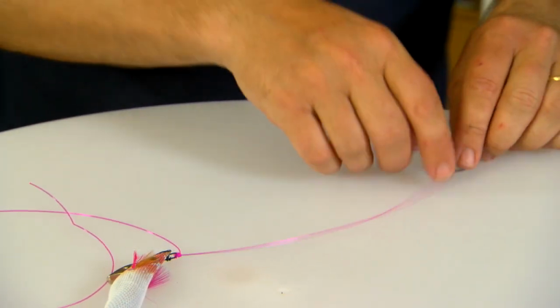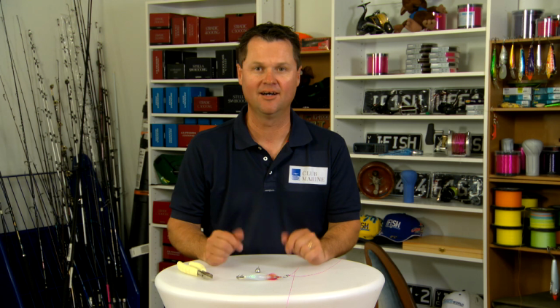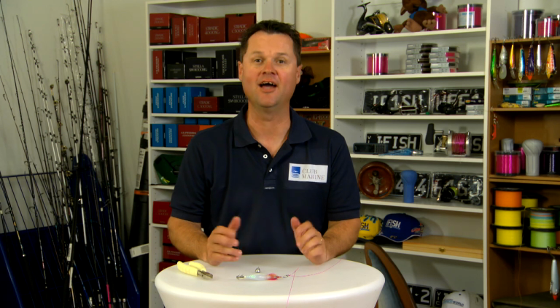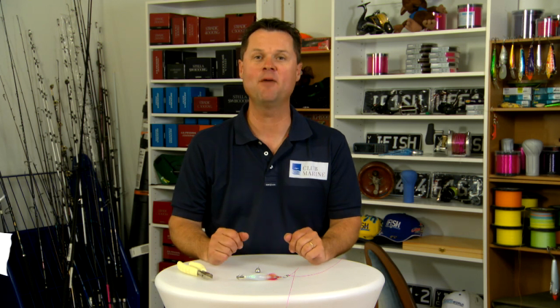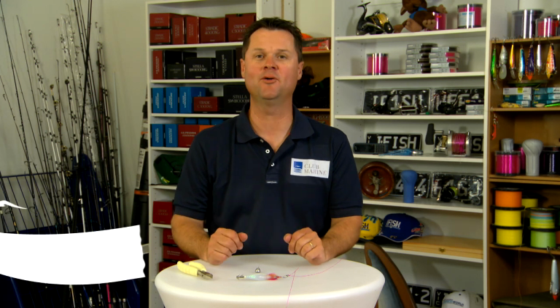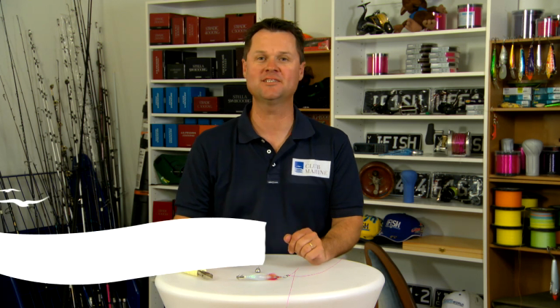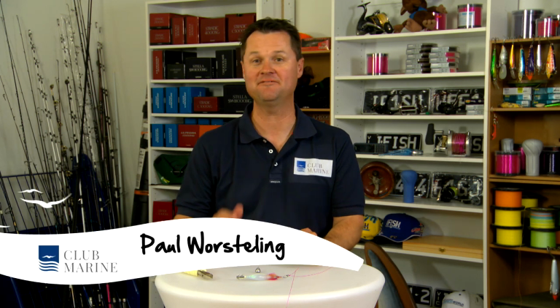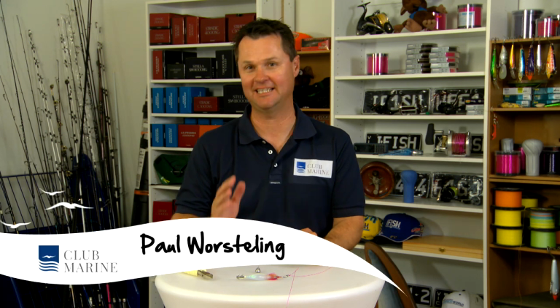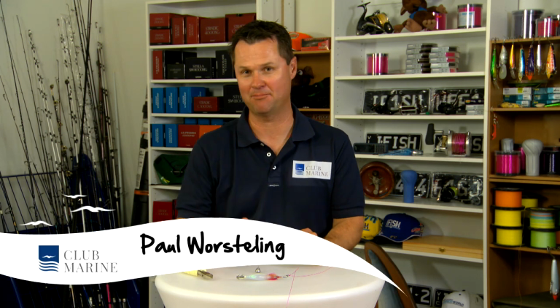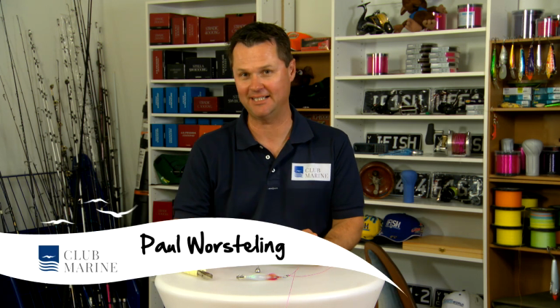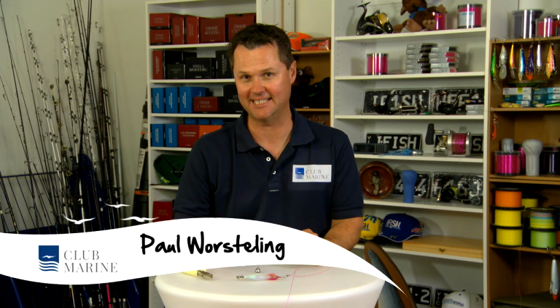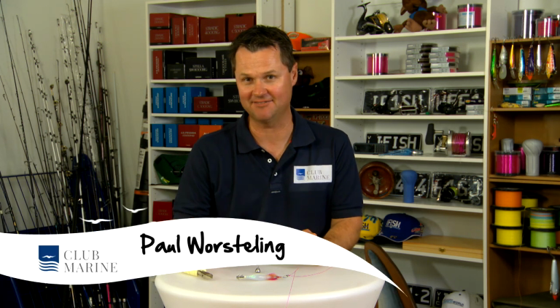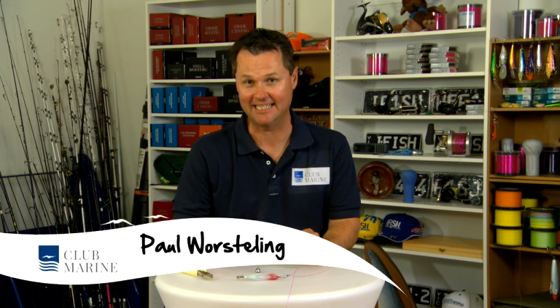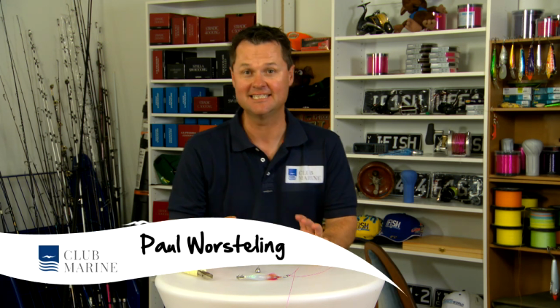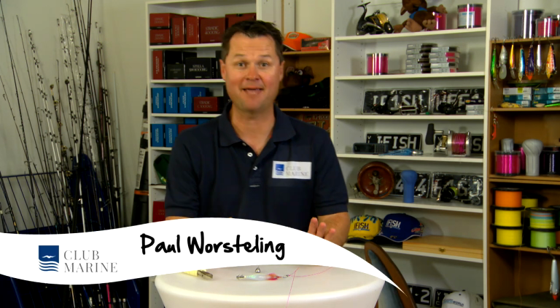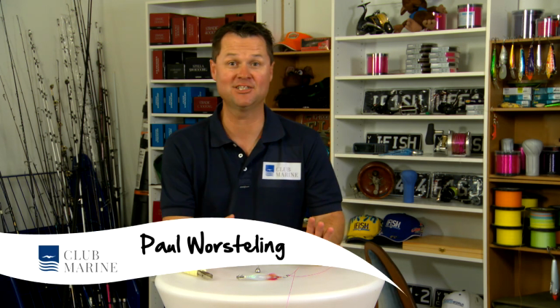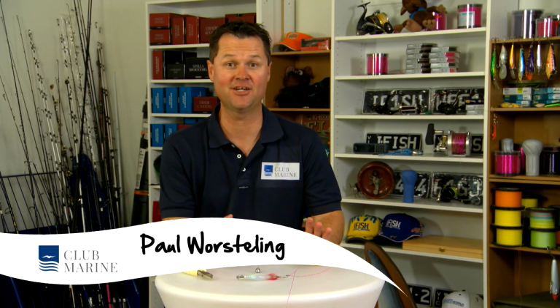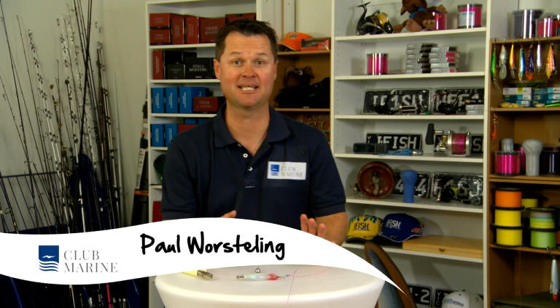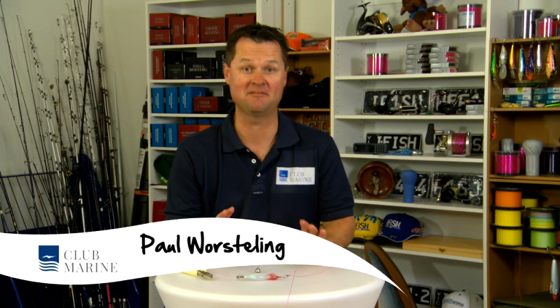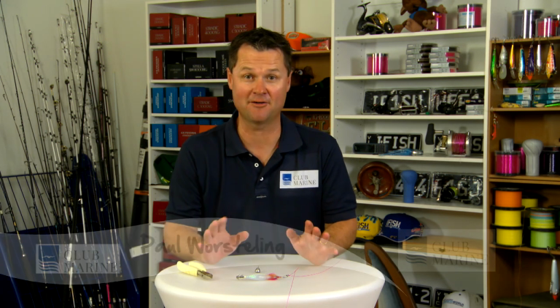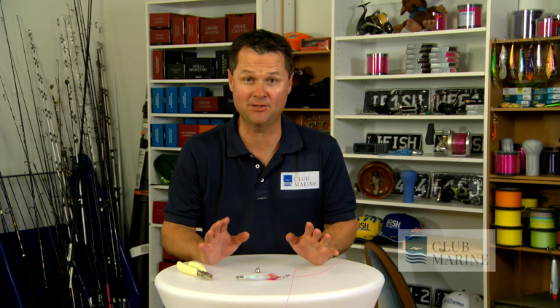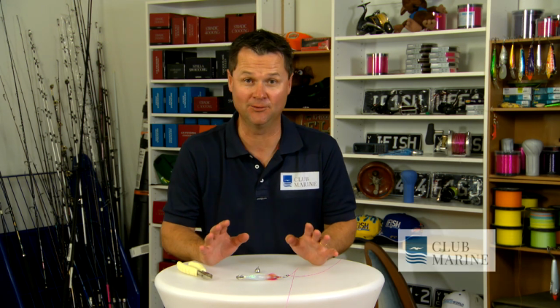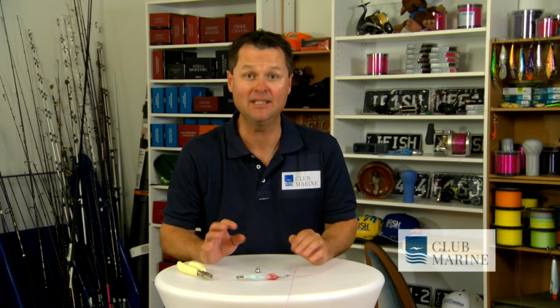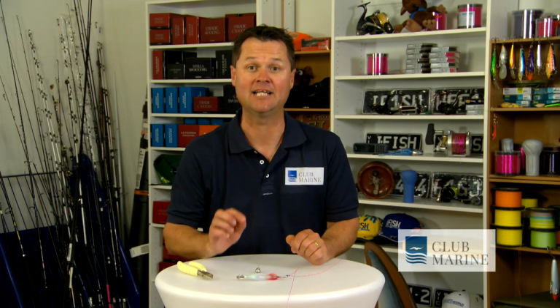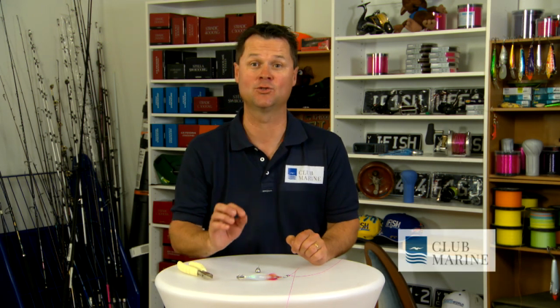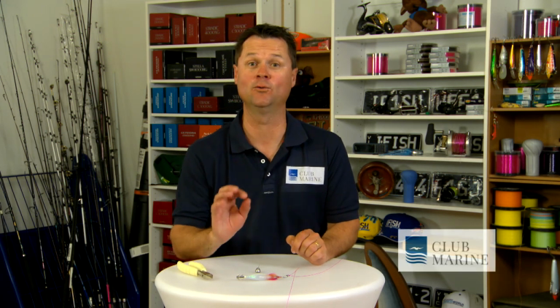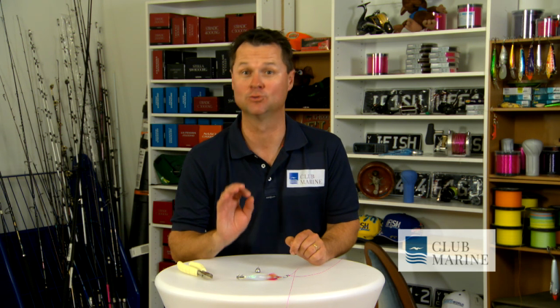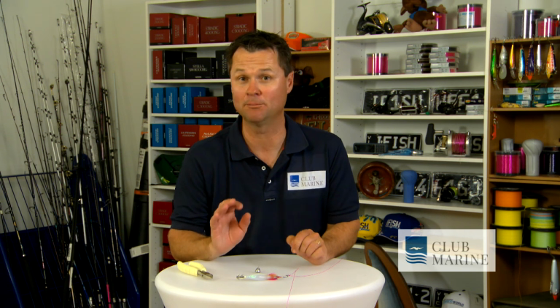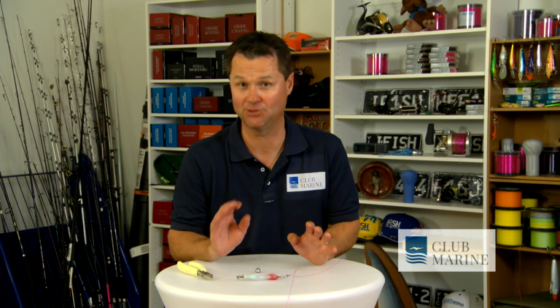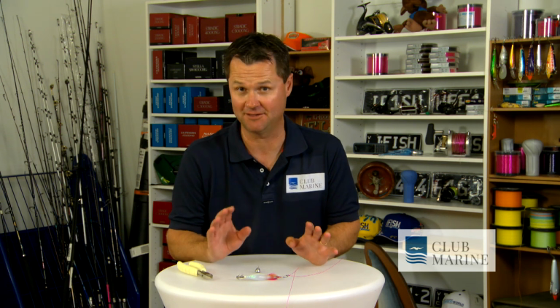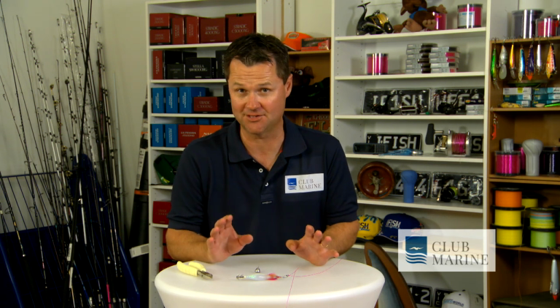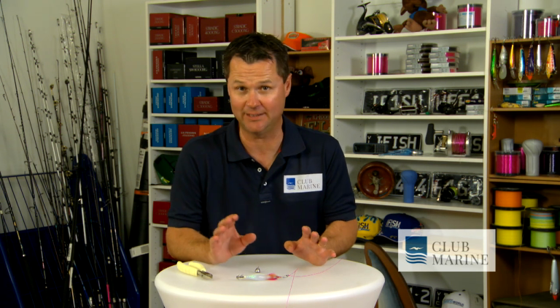Hi, I'm Paul Worsley for Club Marine TV. Today I'm going to show you something very cool — it's called drop shotting for squid.